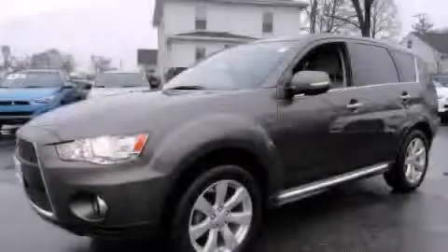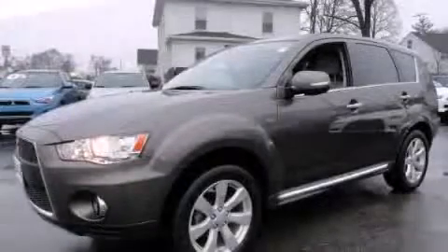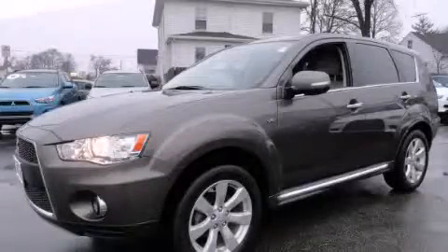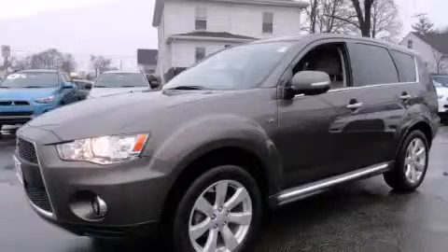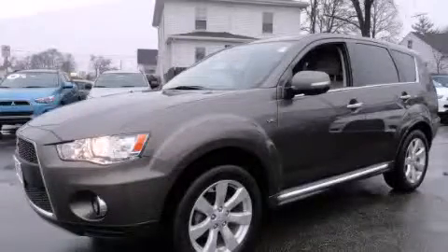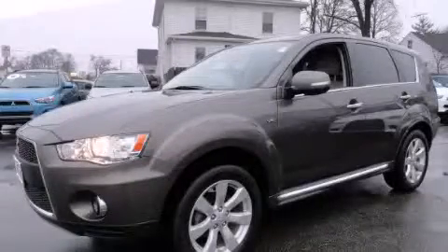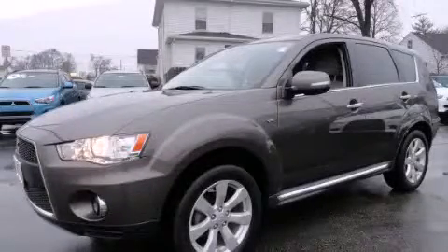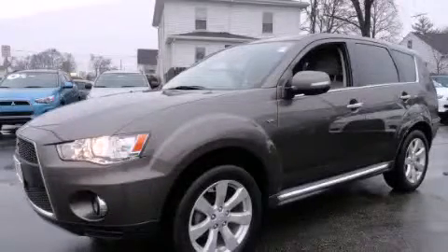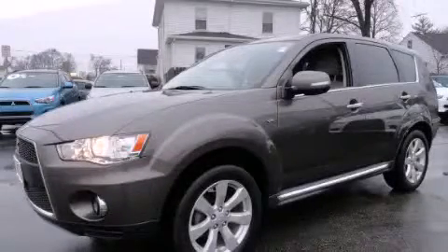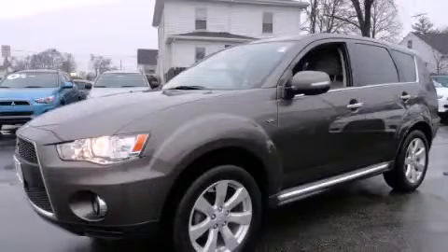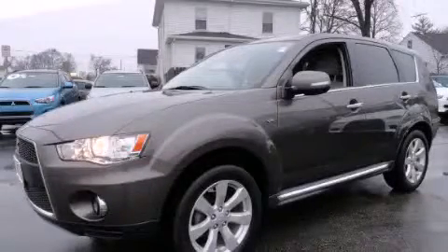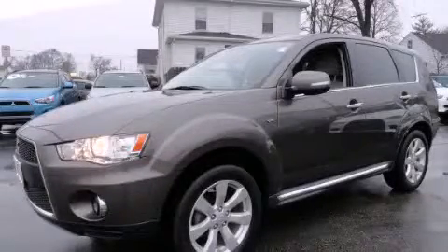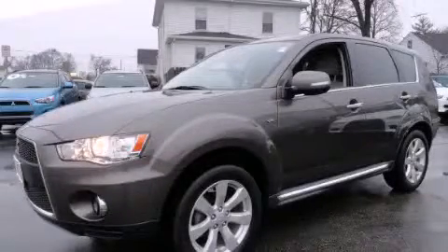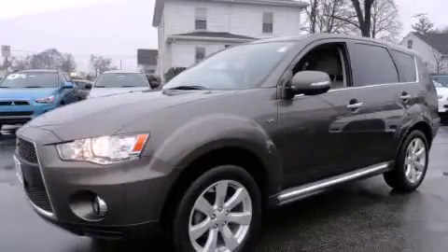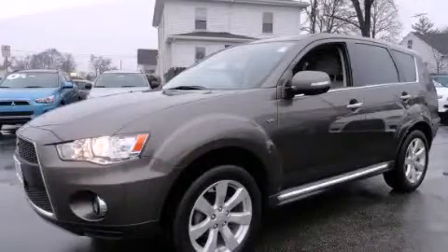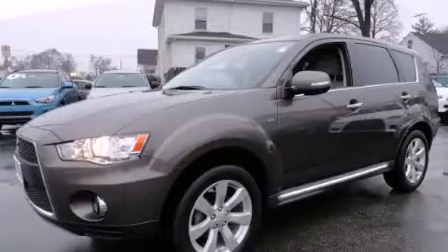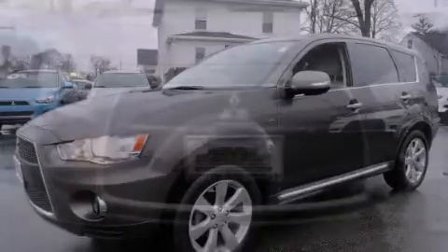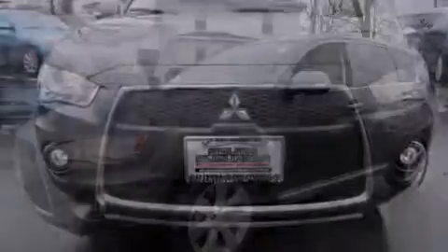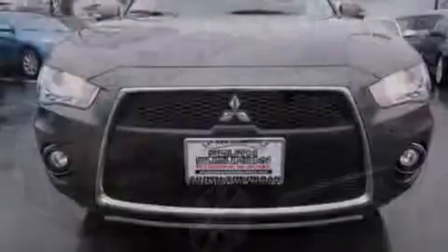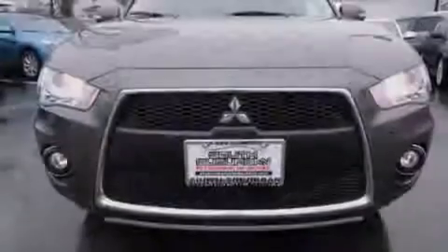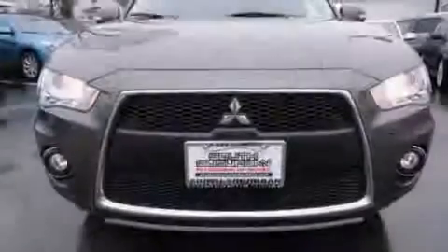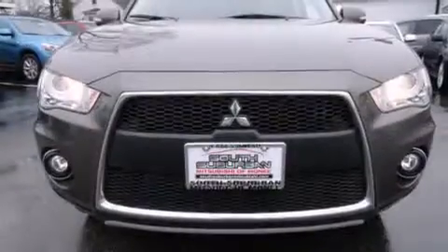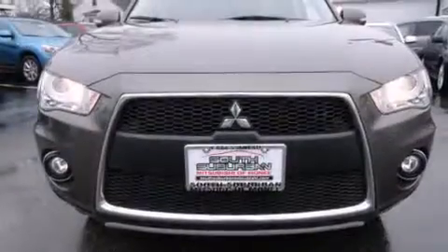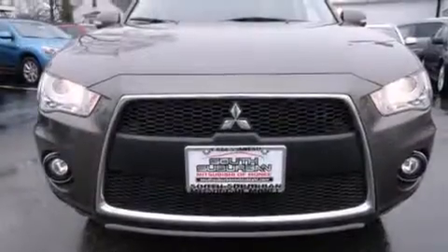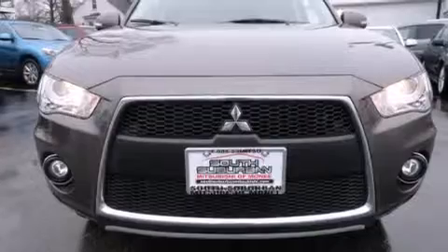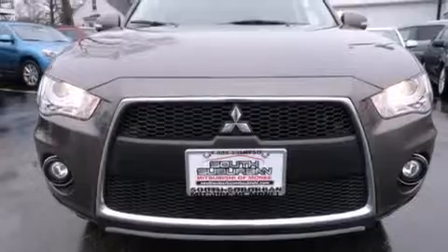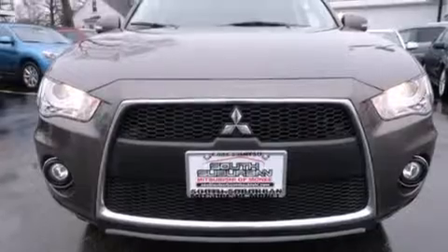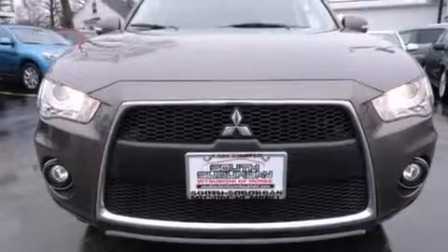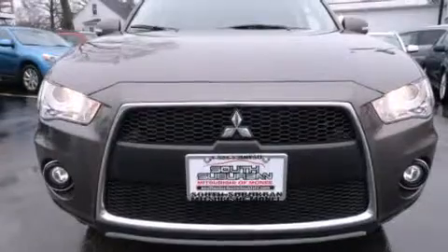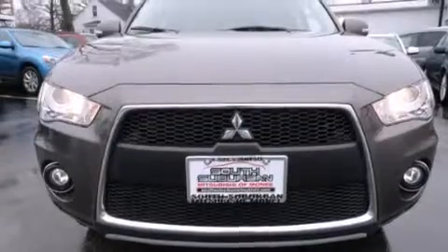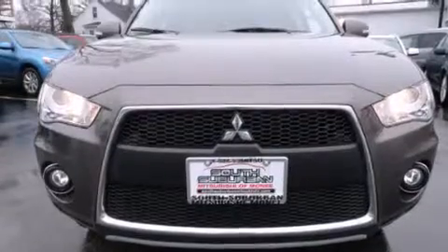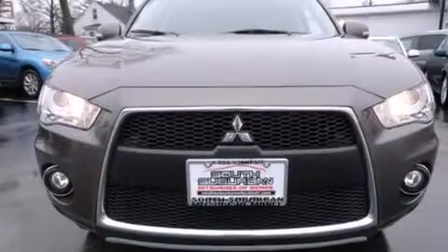This is a 2011 Mitsubishi Outlander, a great blend of utility, comfort and style.